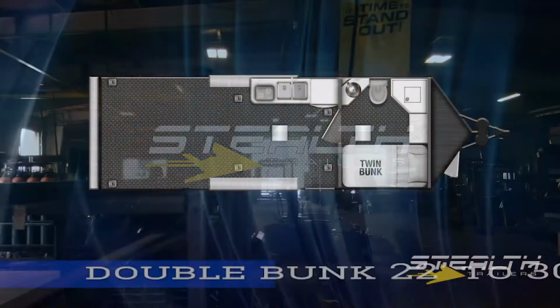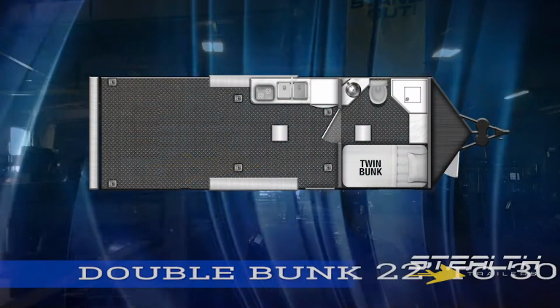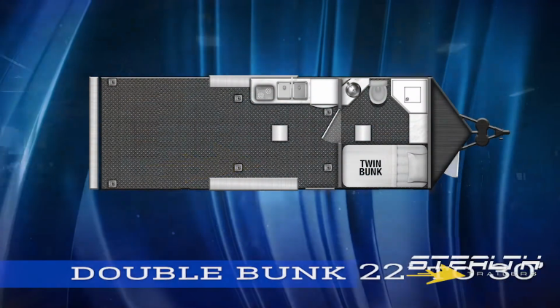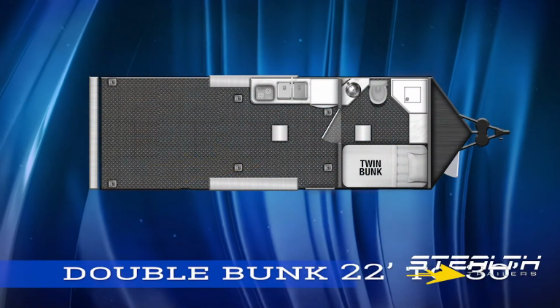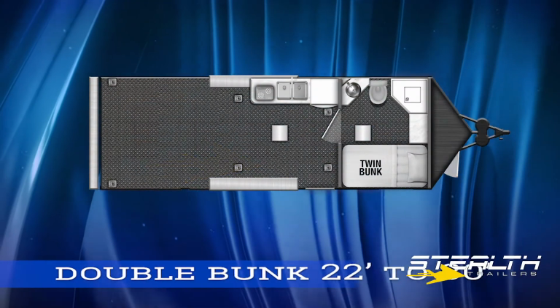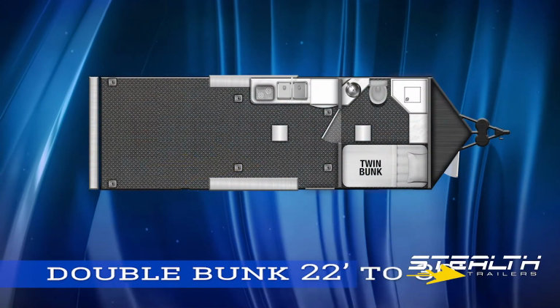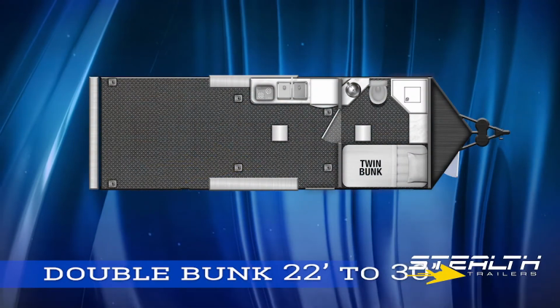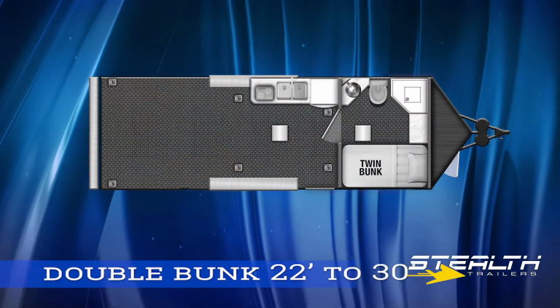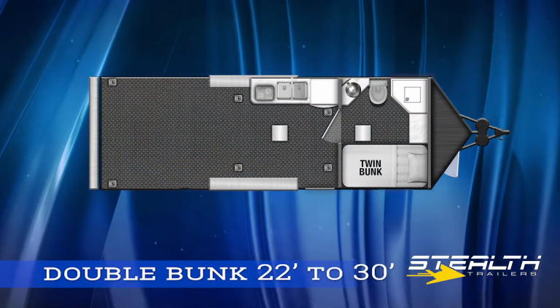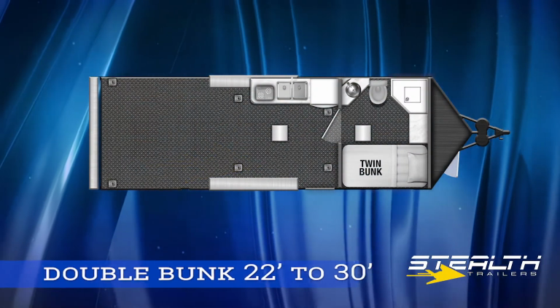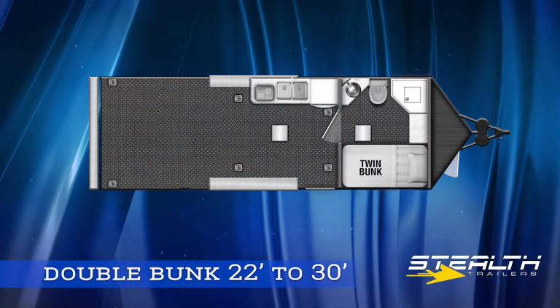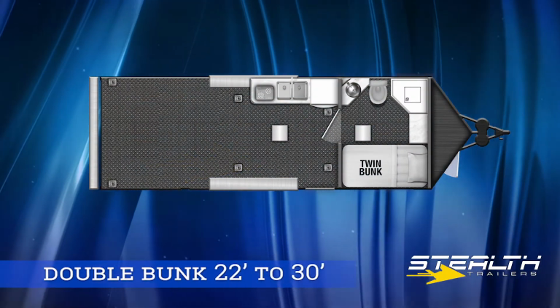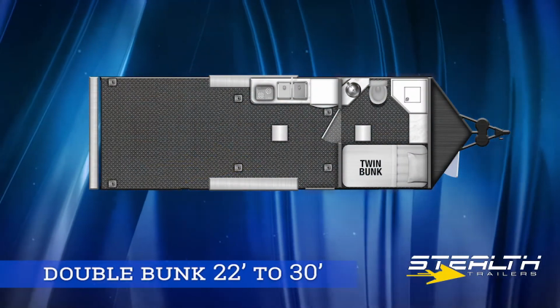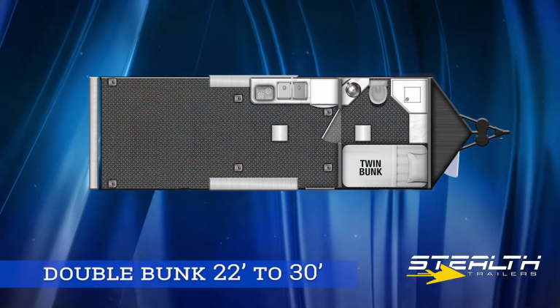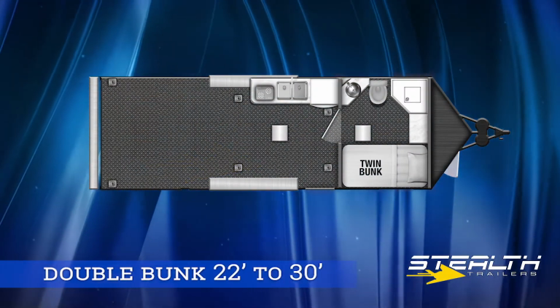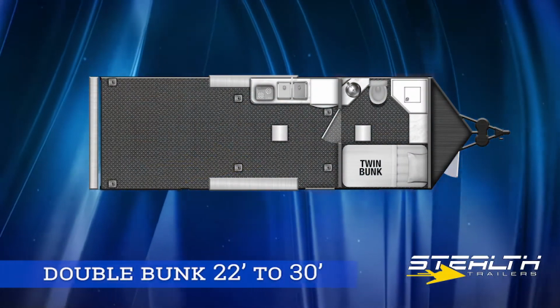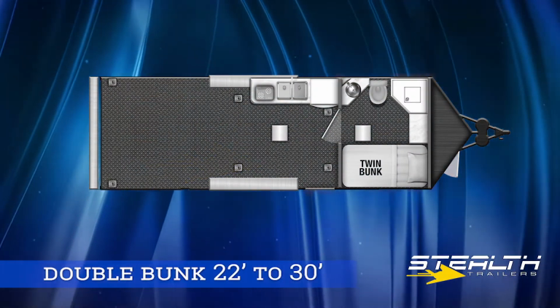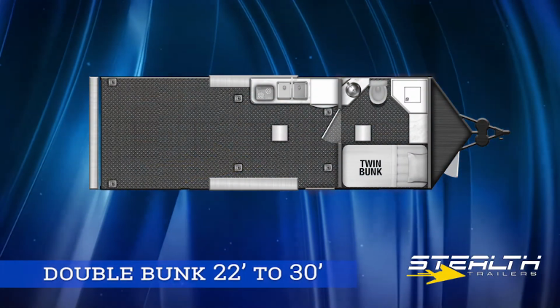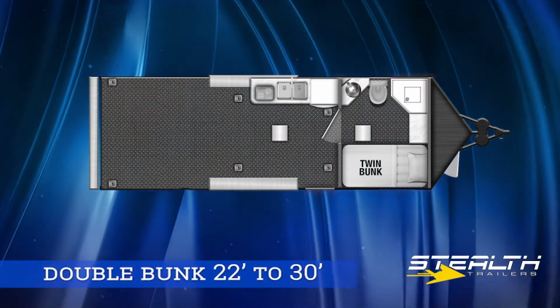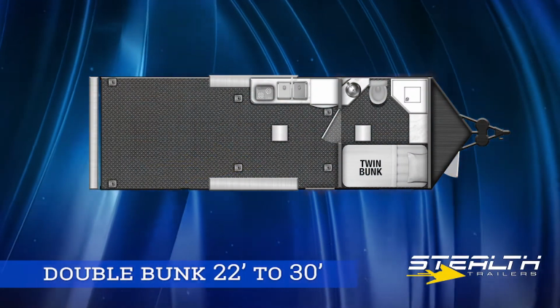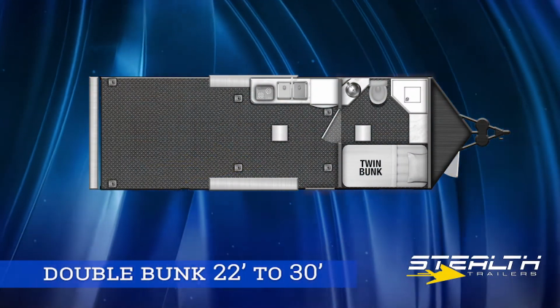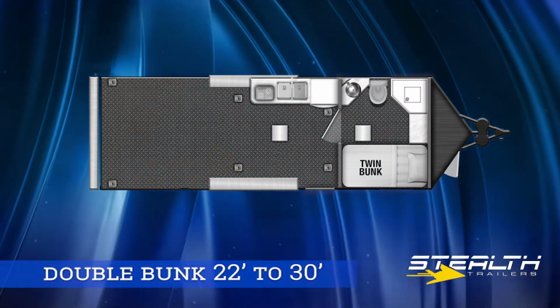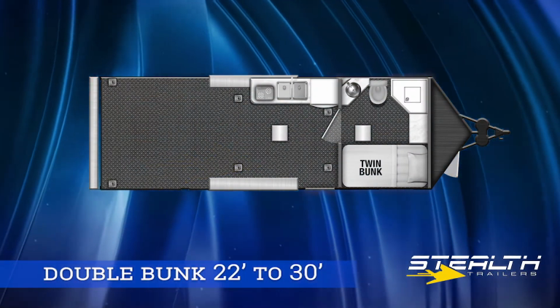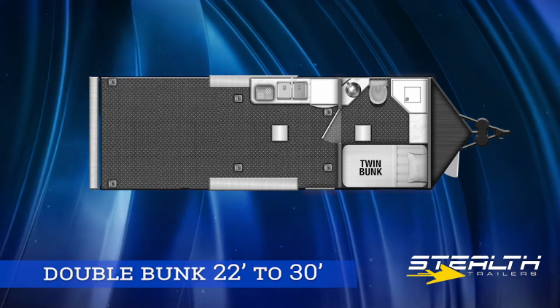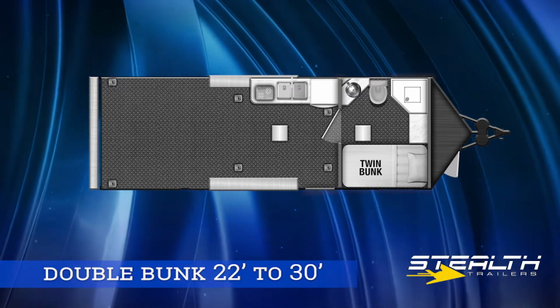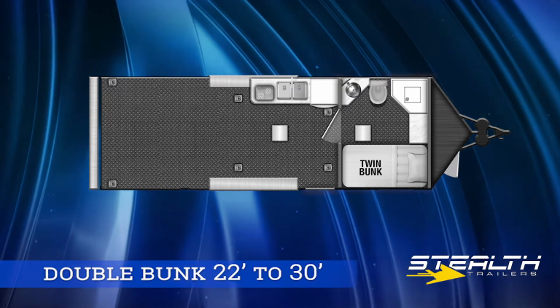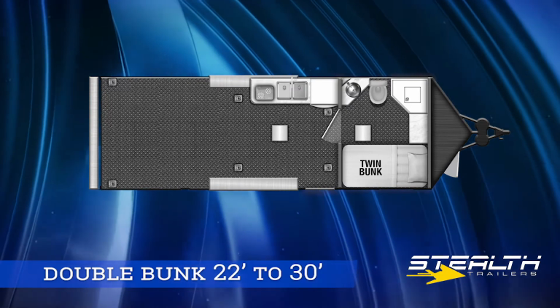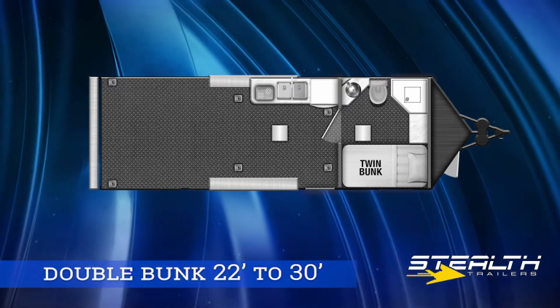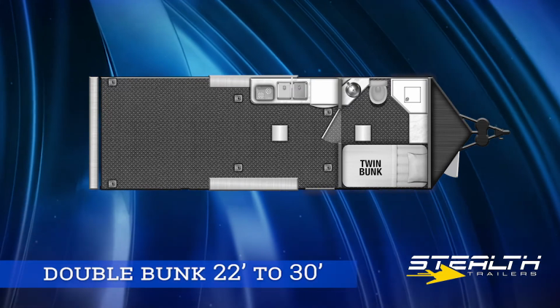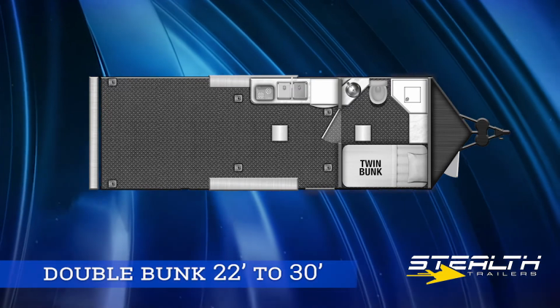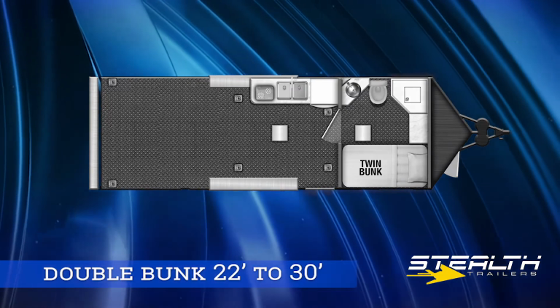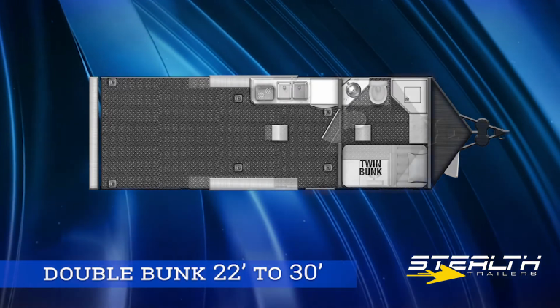The double bunk comes in 24 to 30 foot sizes with a full bath and double bunk beds that can sleep four adults up front.